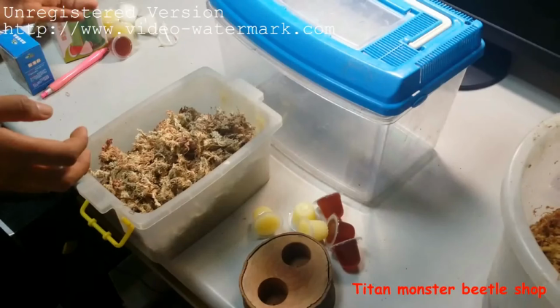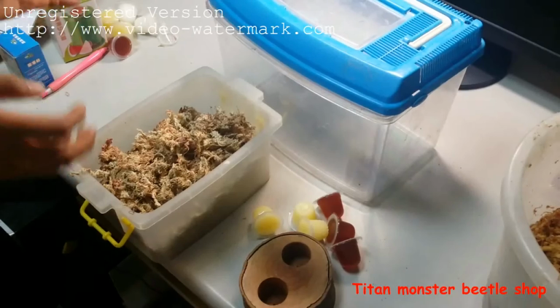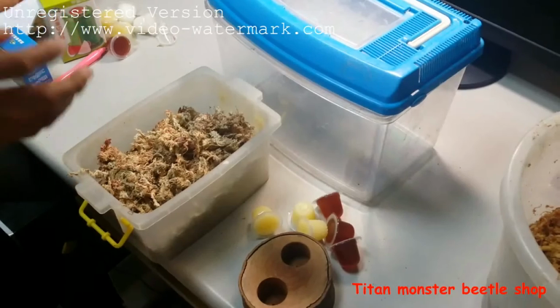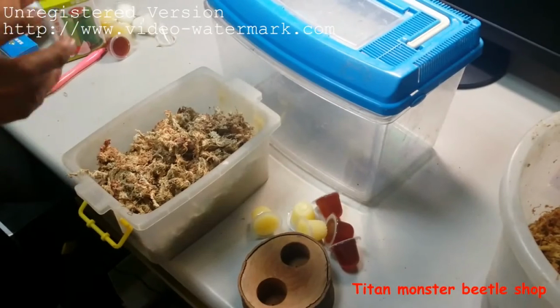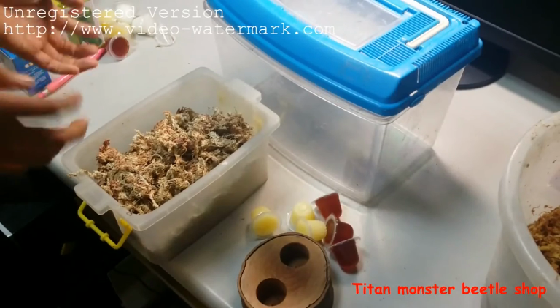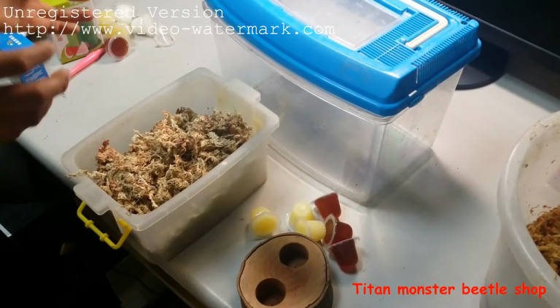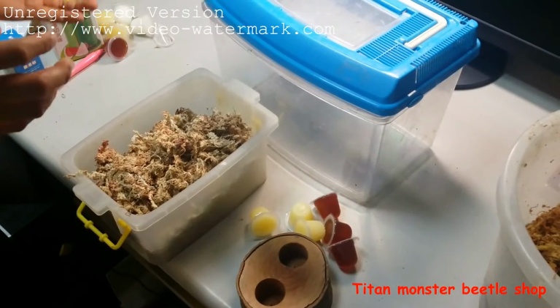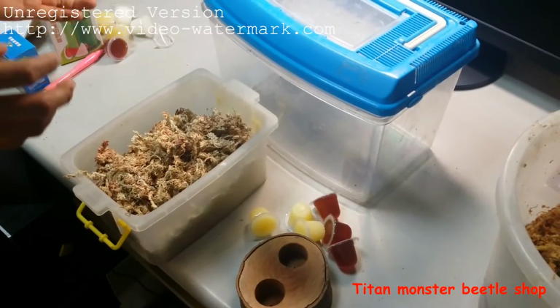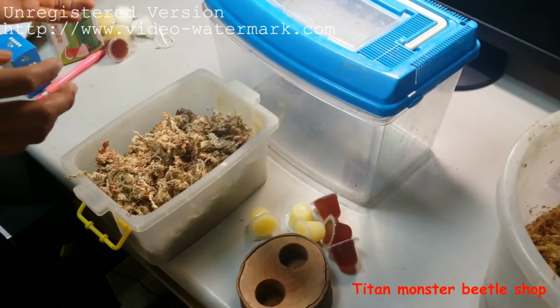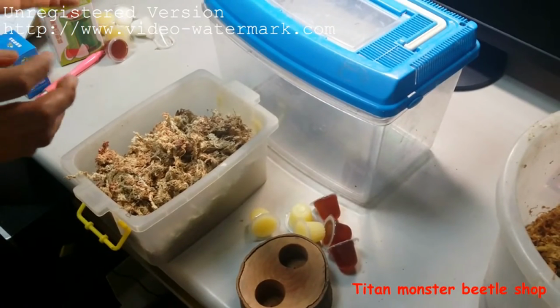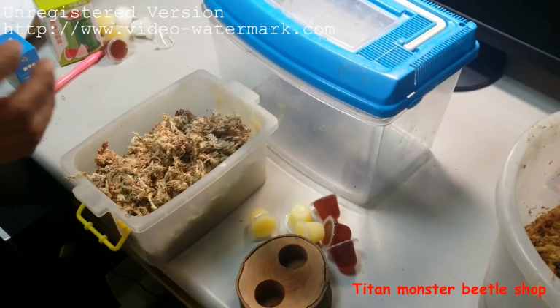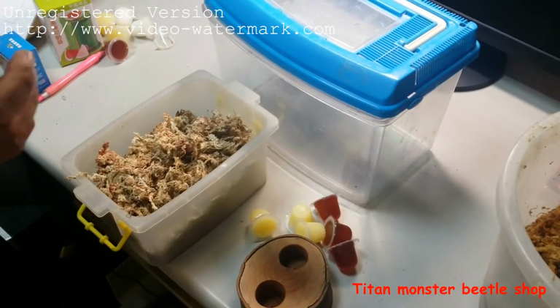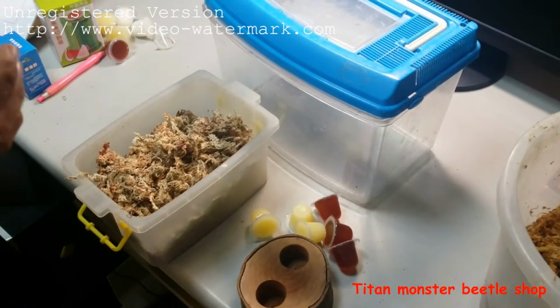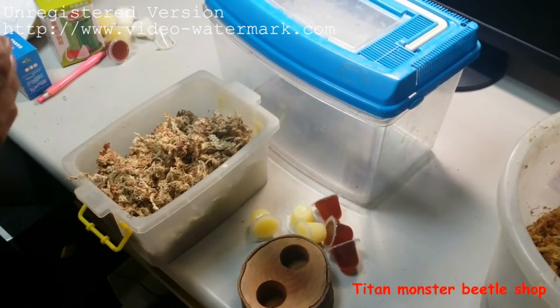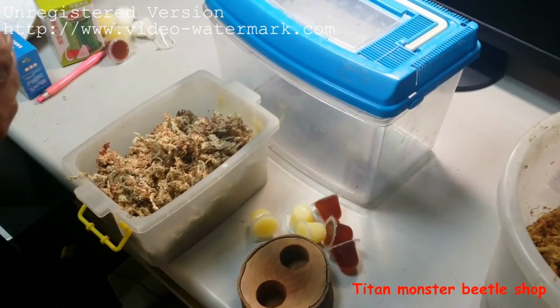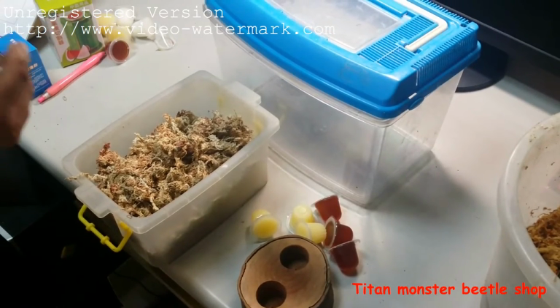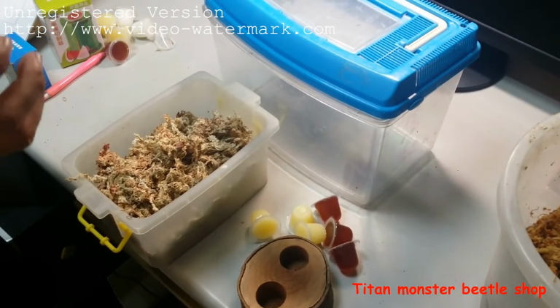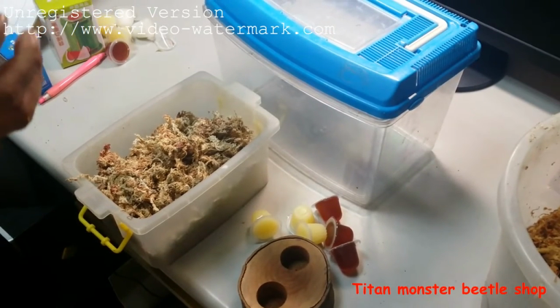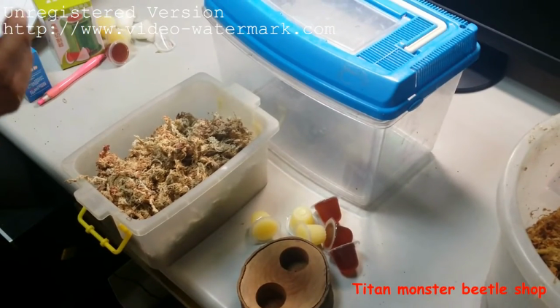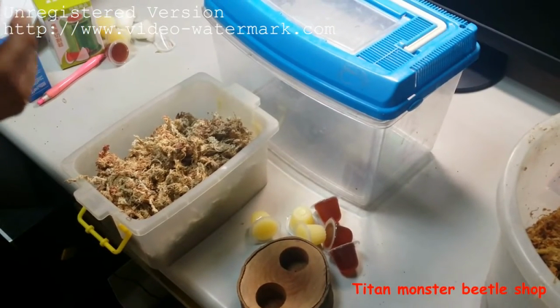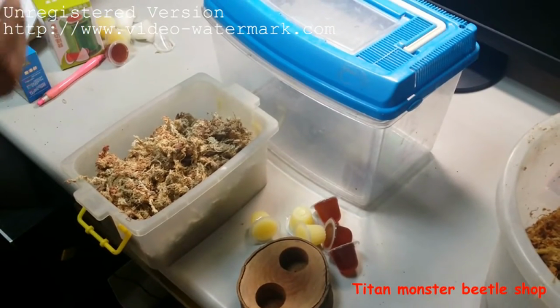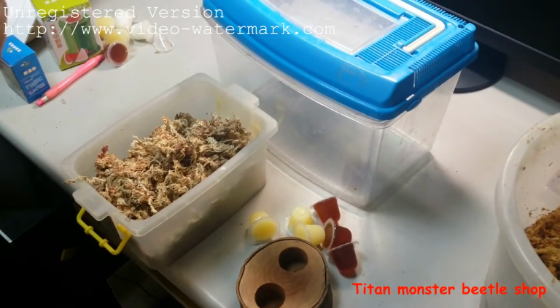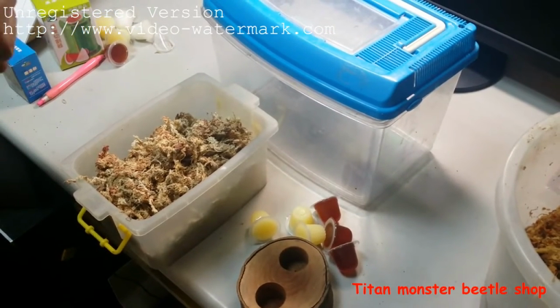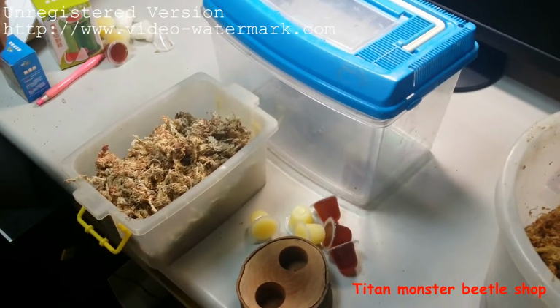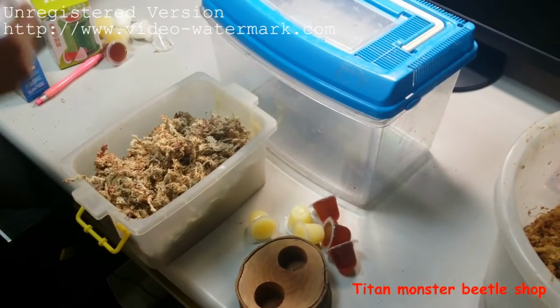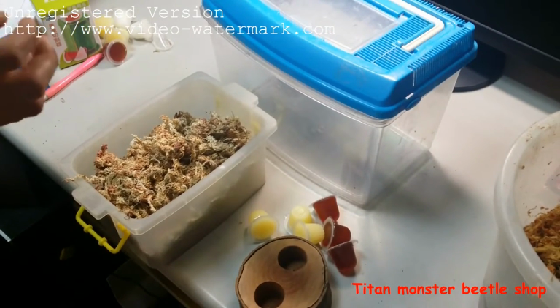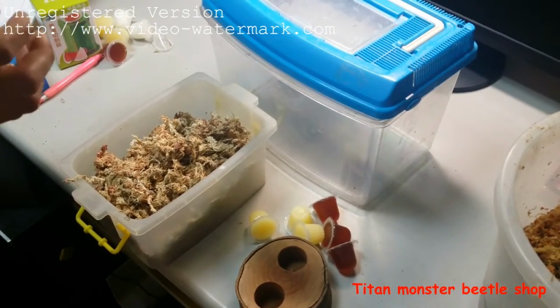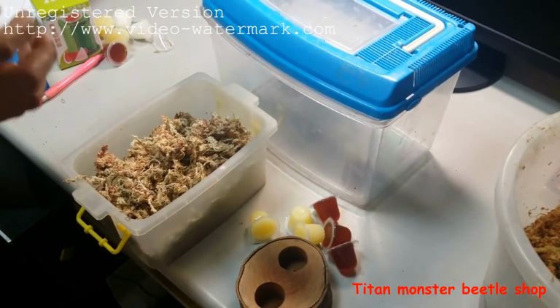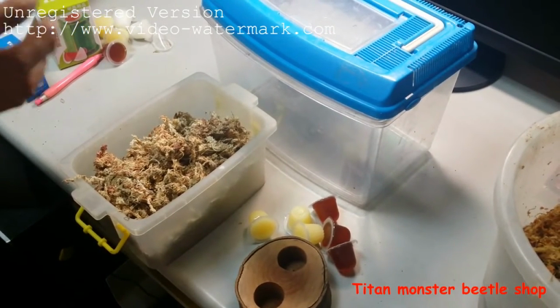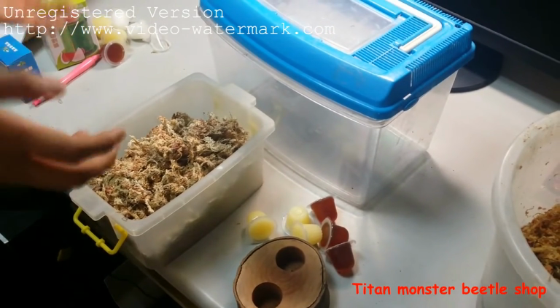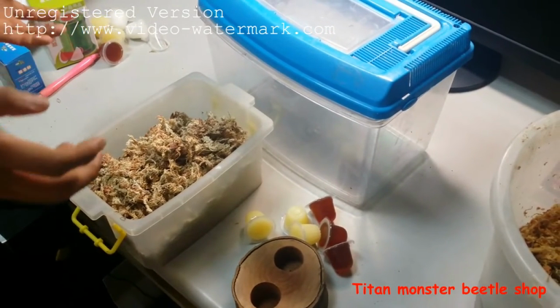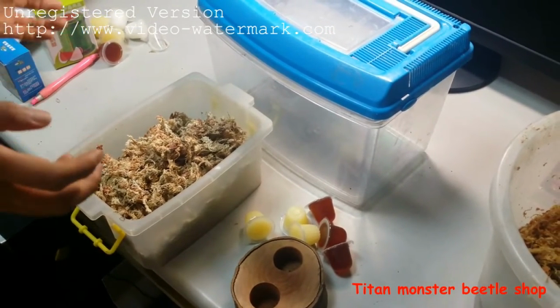Hi everybody, I want to introduce how to set up an environment for beetles.